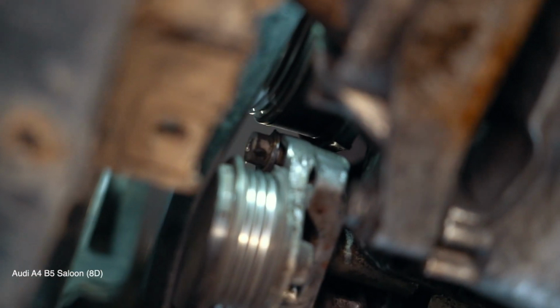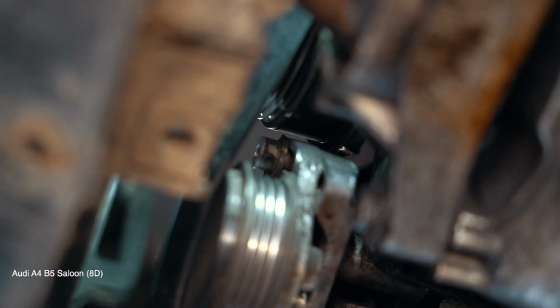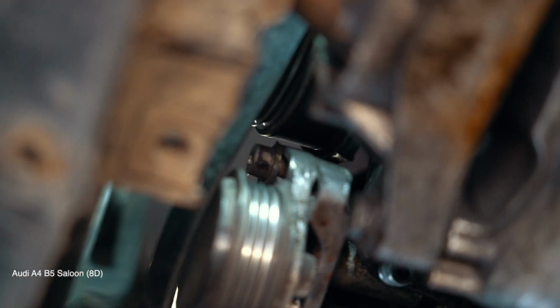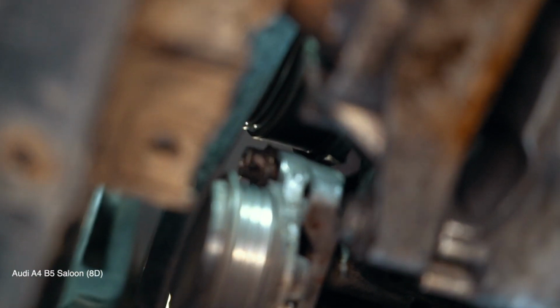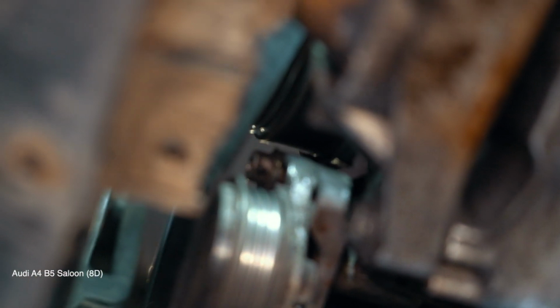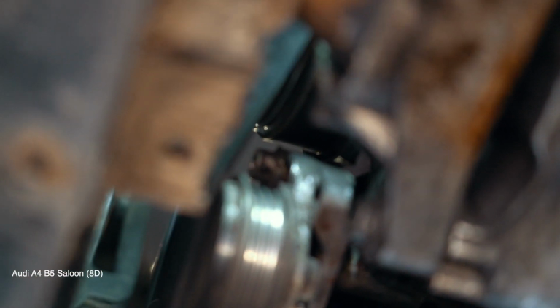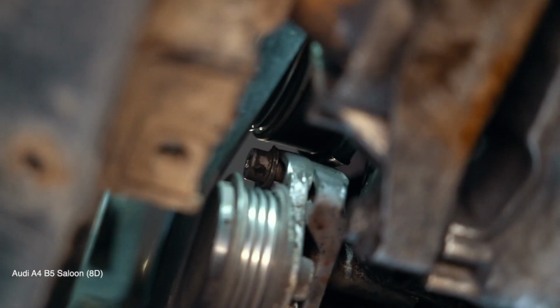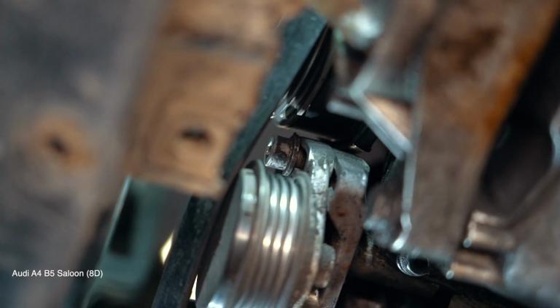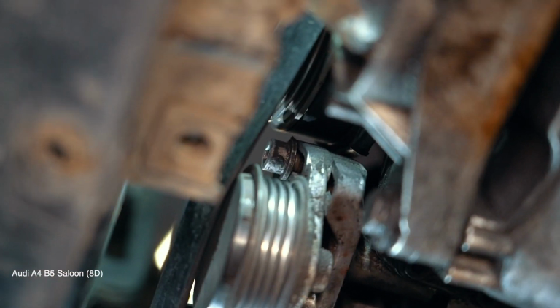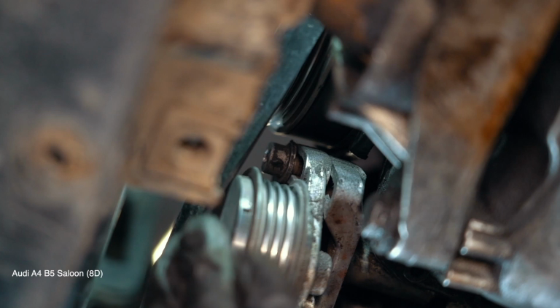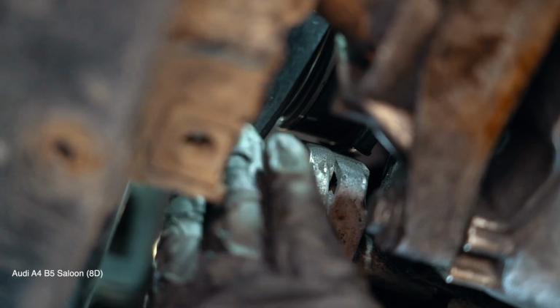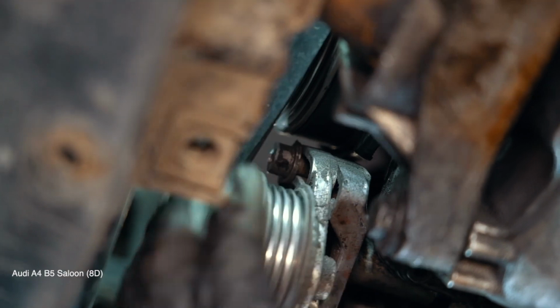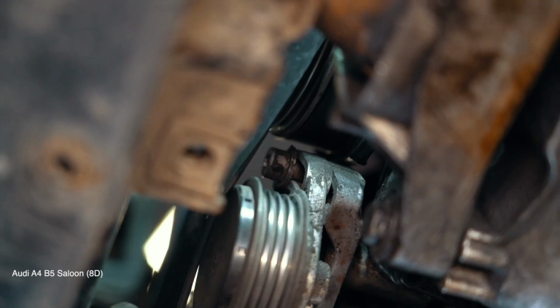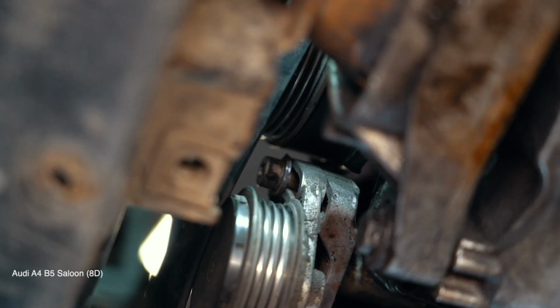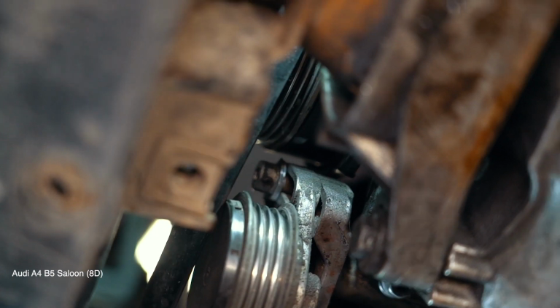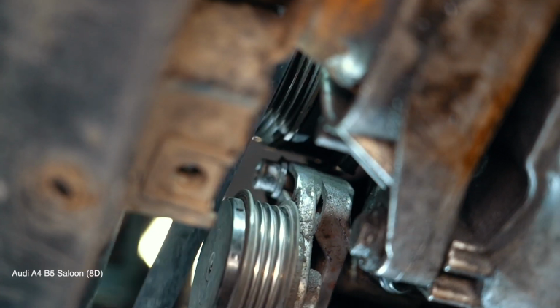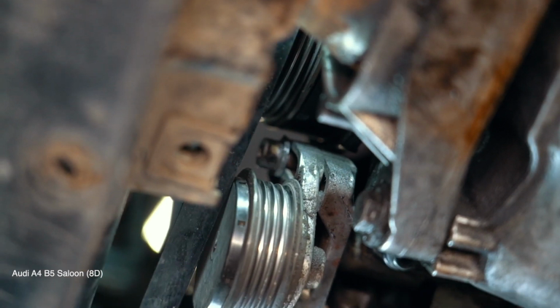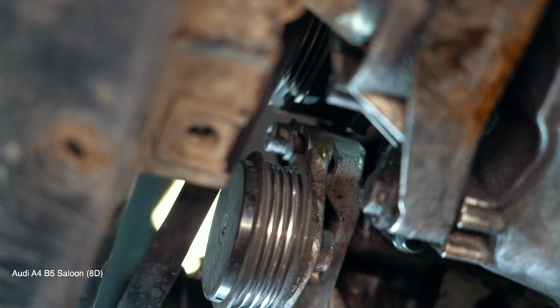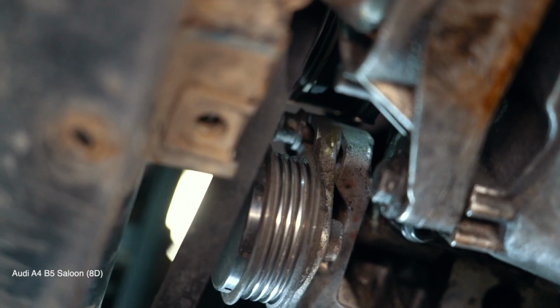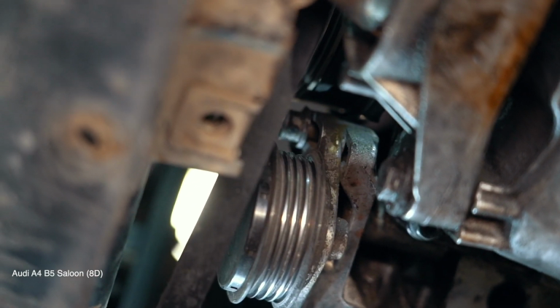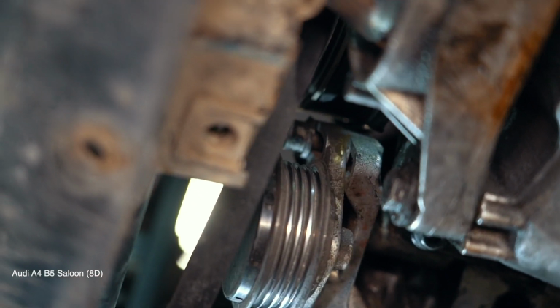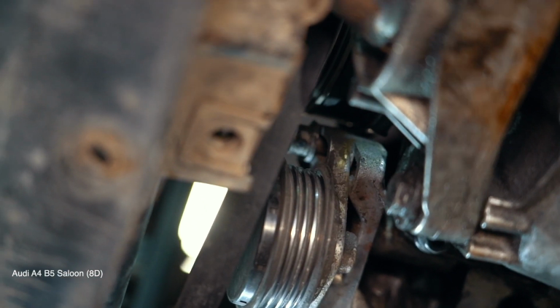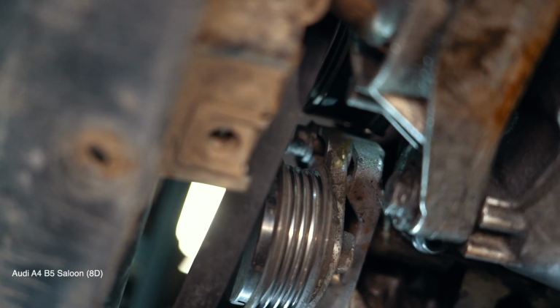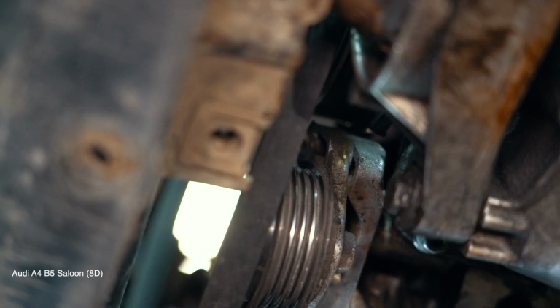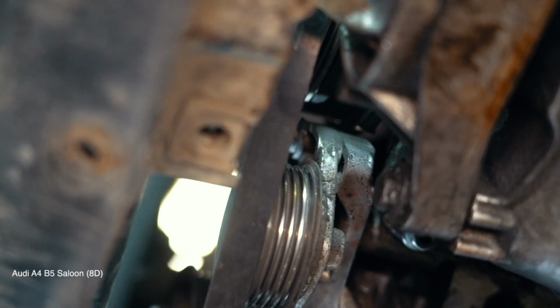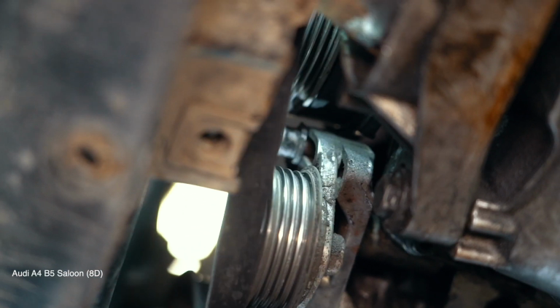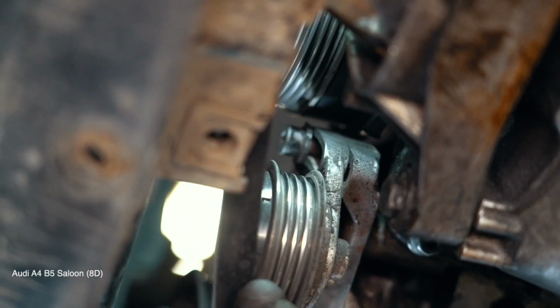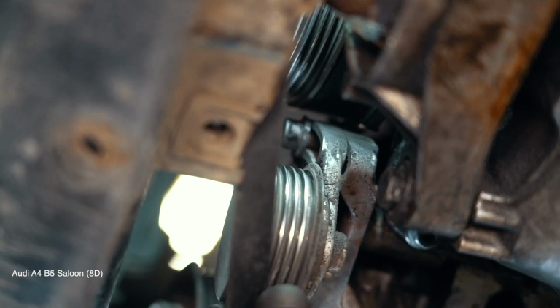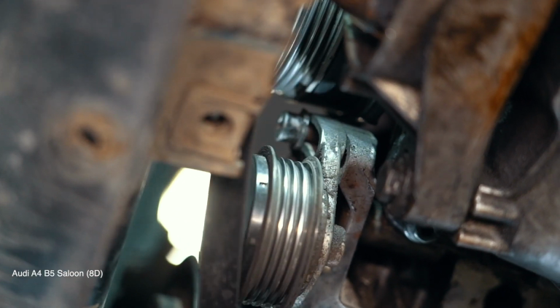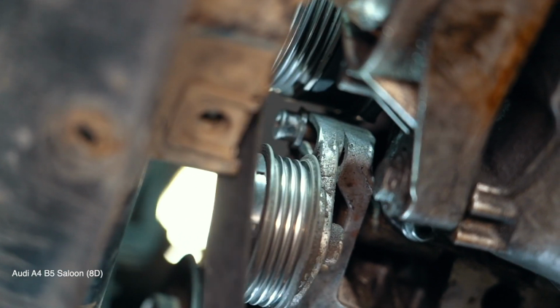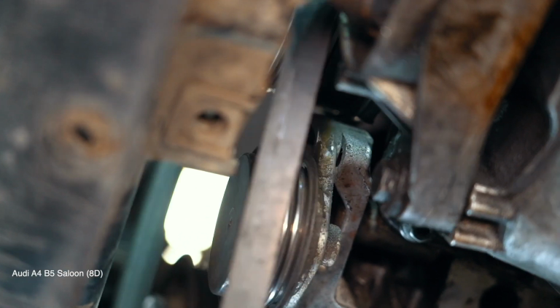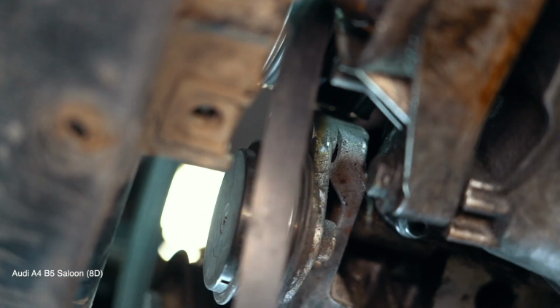AUTODOC recommends H6. AUTODOC recommends AUTODOC.